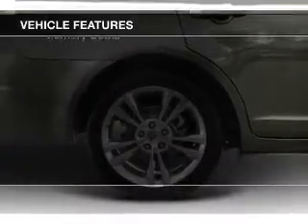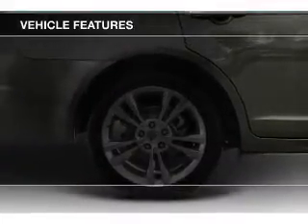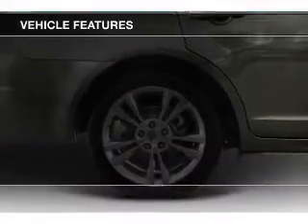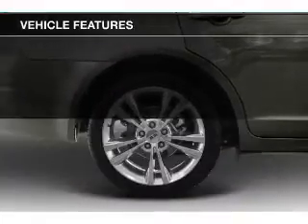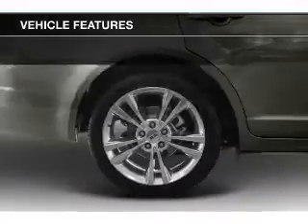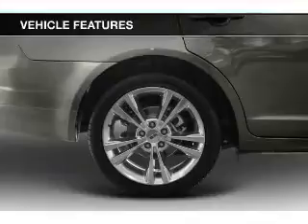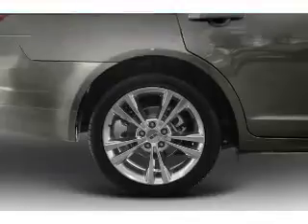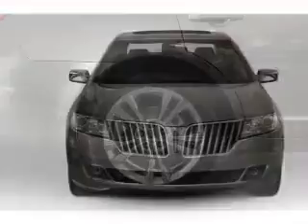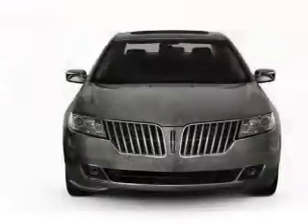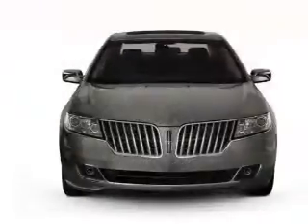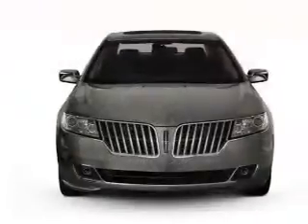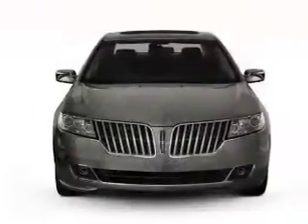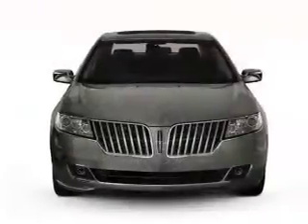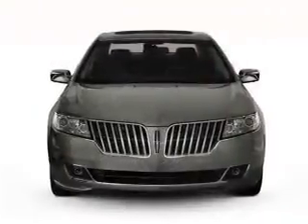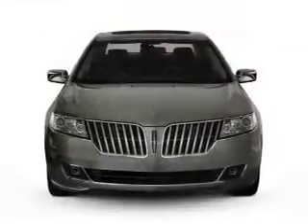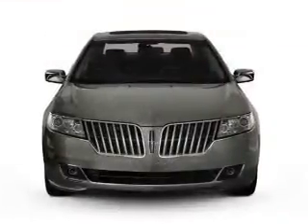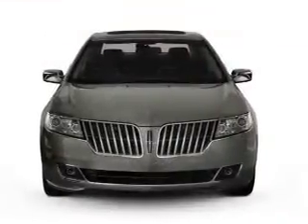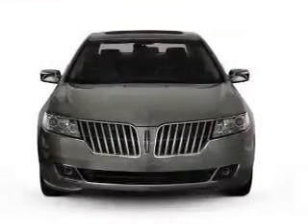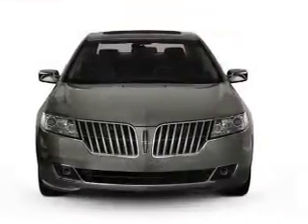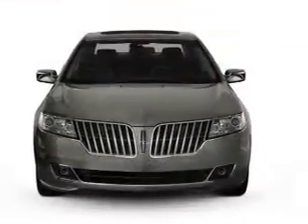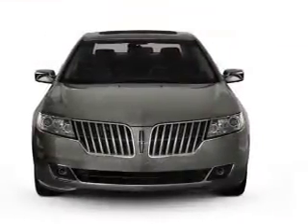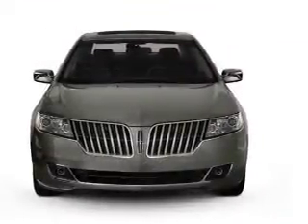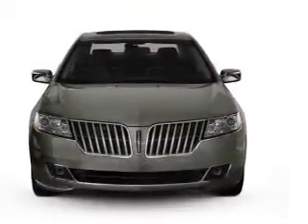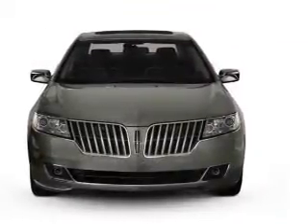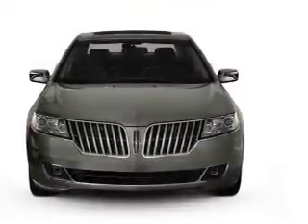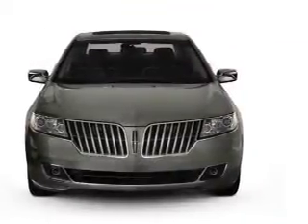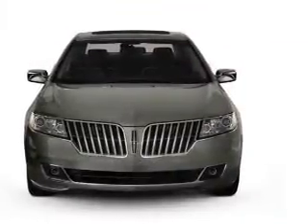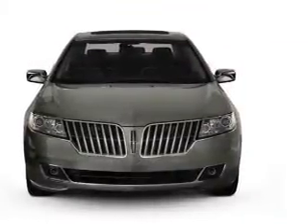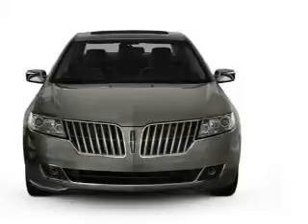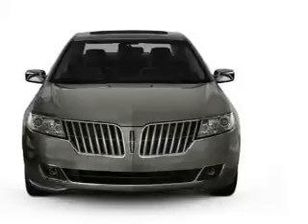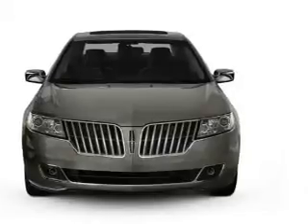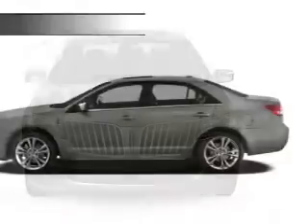Voice activation, Sirius XM satellite radio, digital audio input, steering wheel controls, and memory seats.